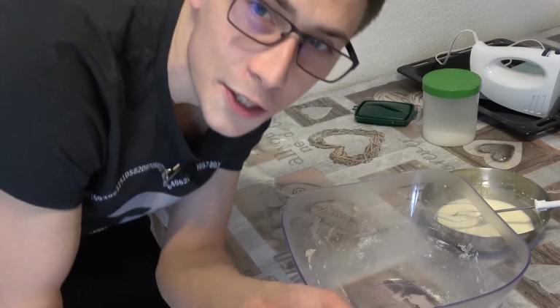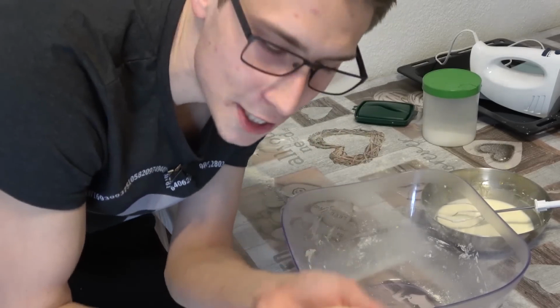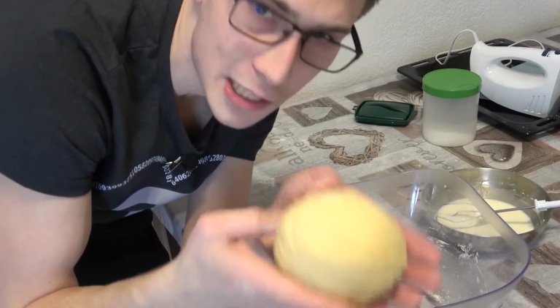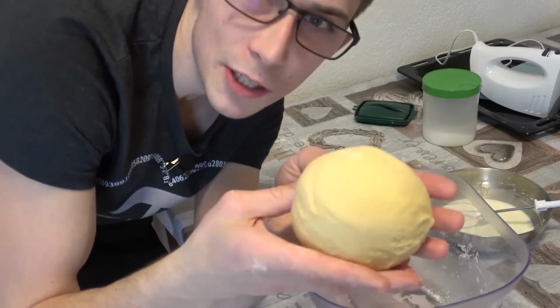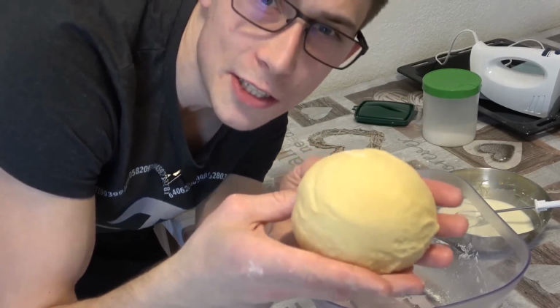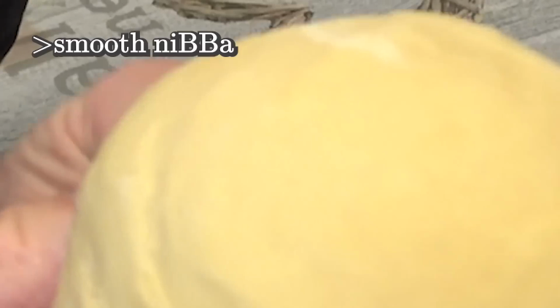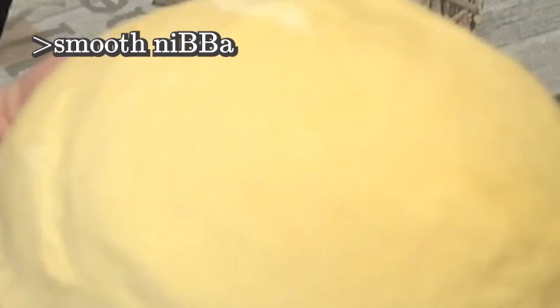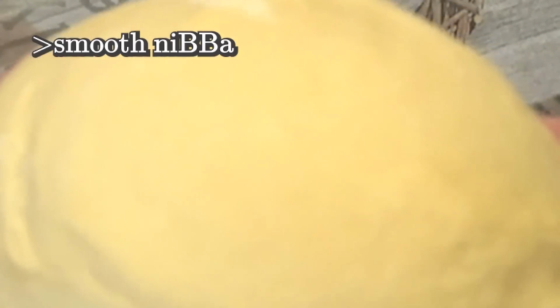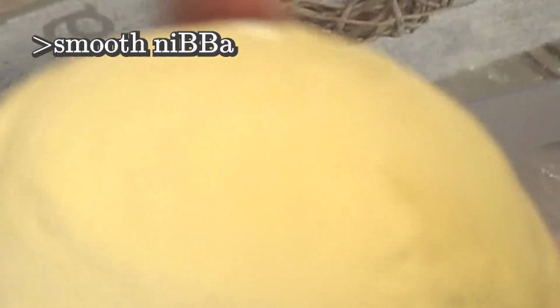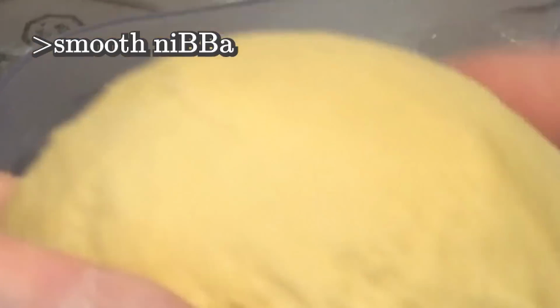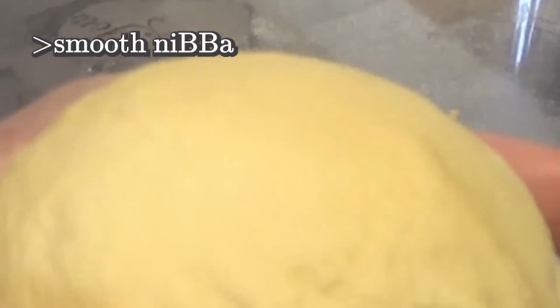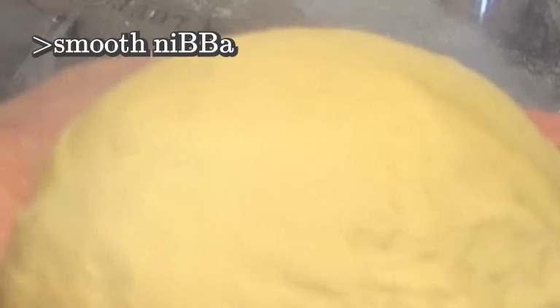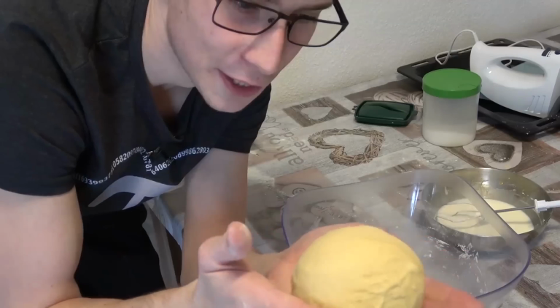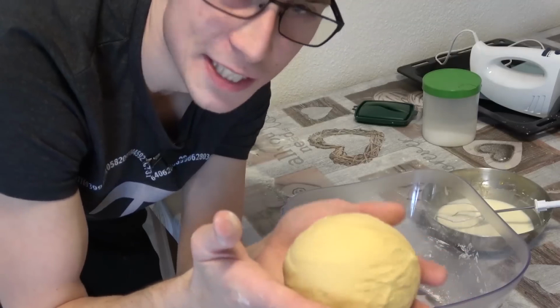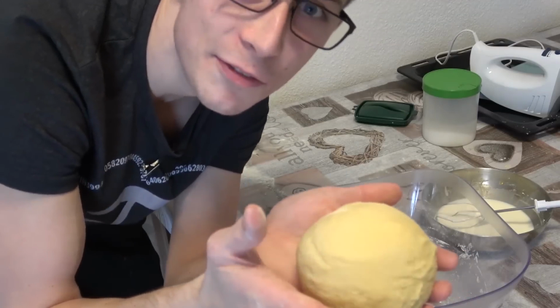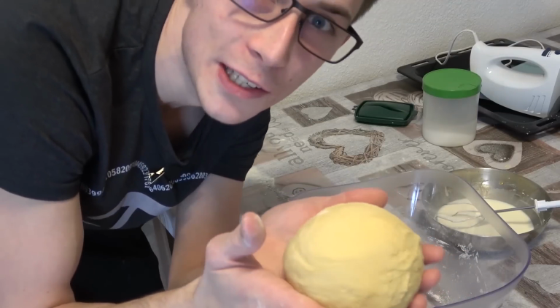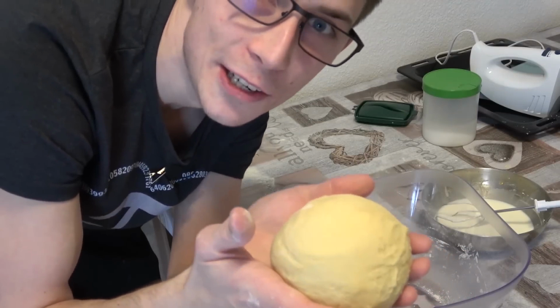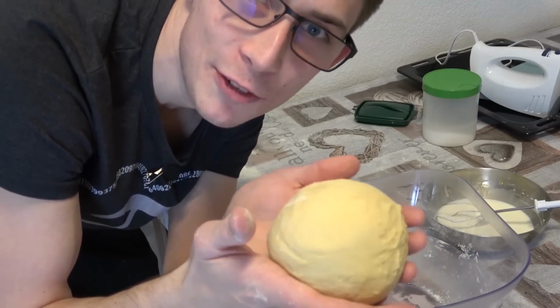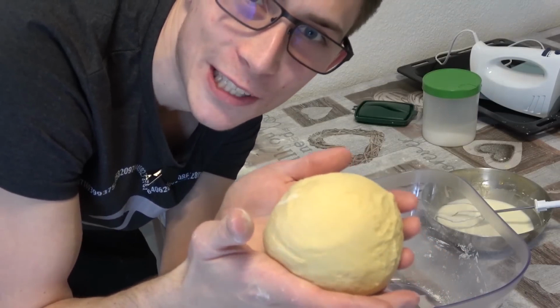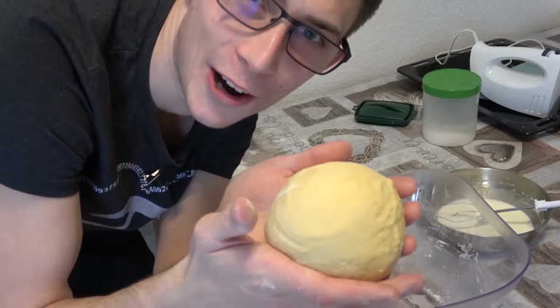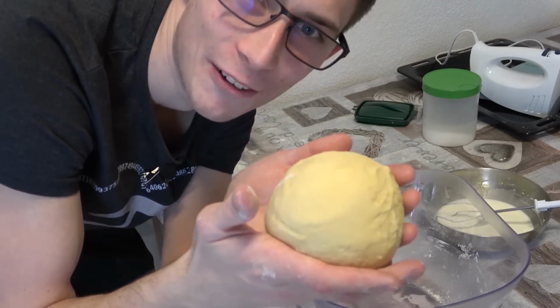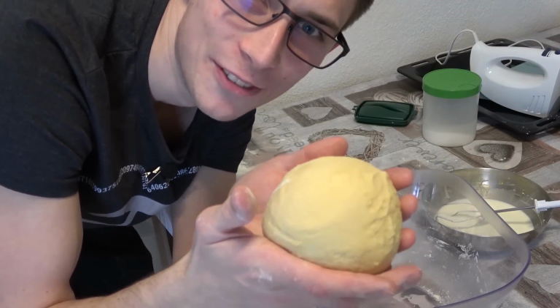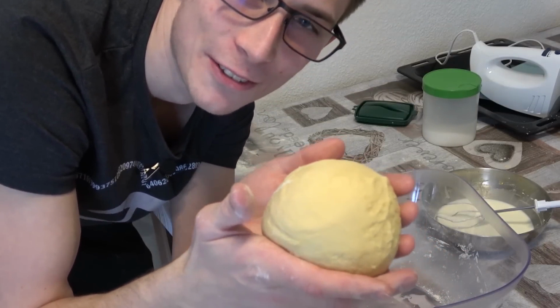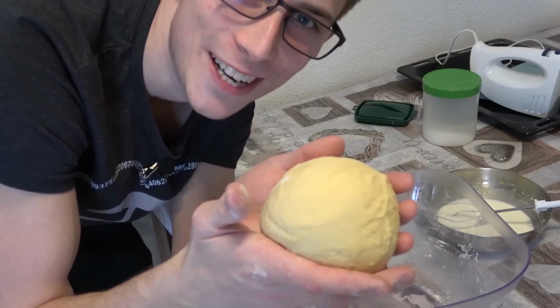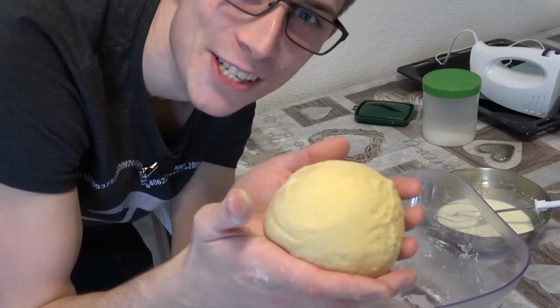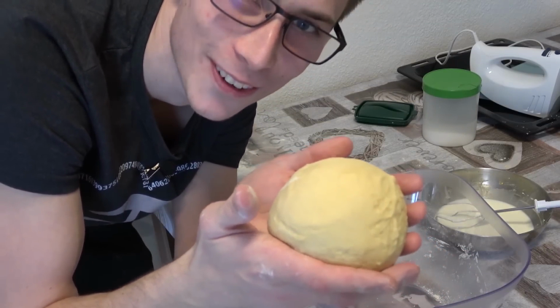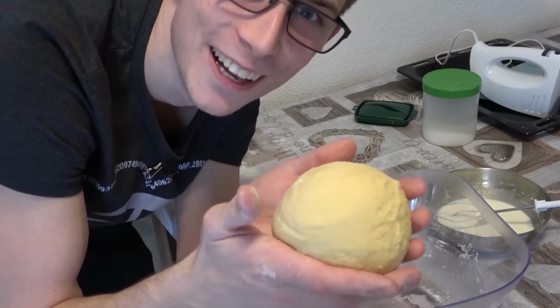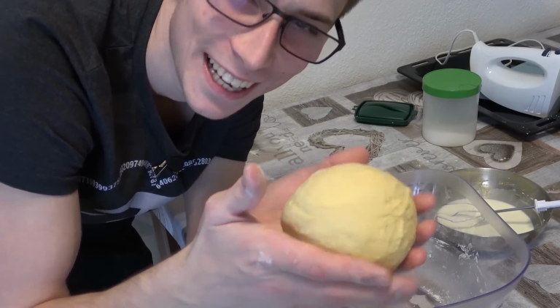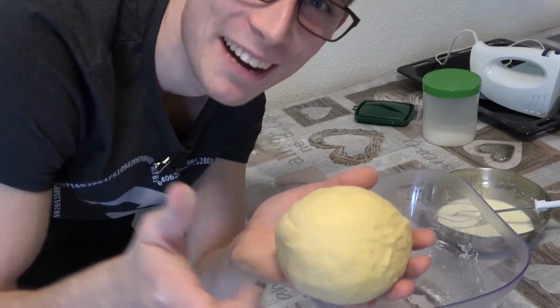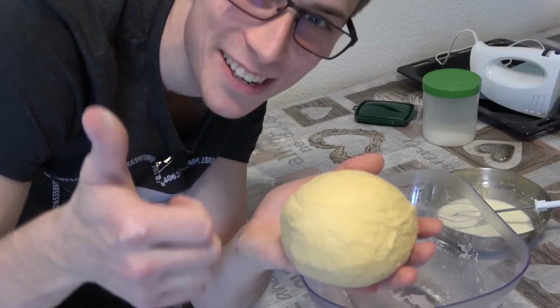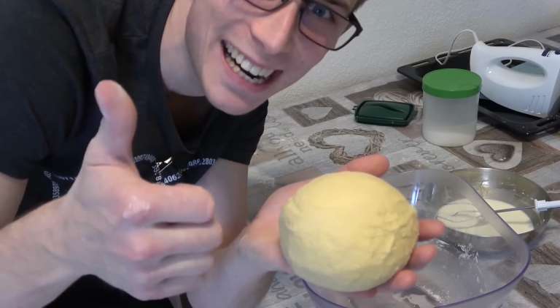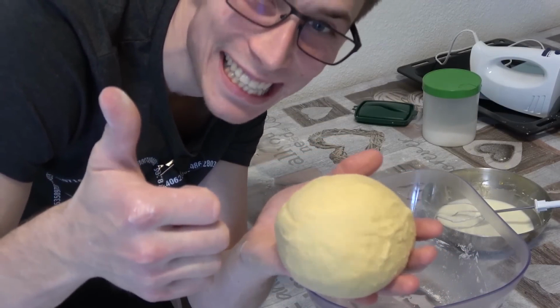Just look at the surface of this boy. He's definitely infinitely often differentiable. Am I right?